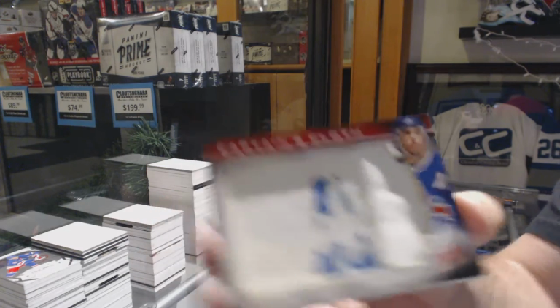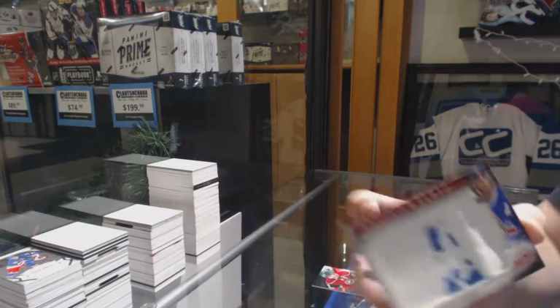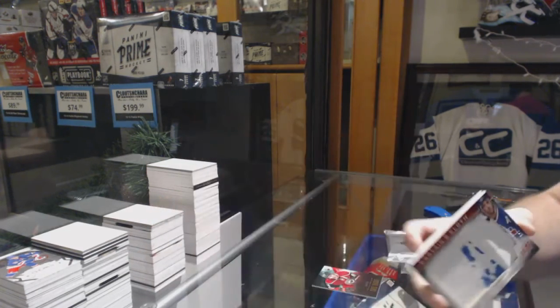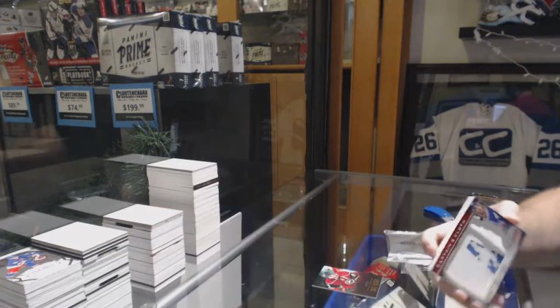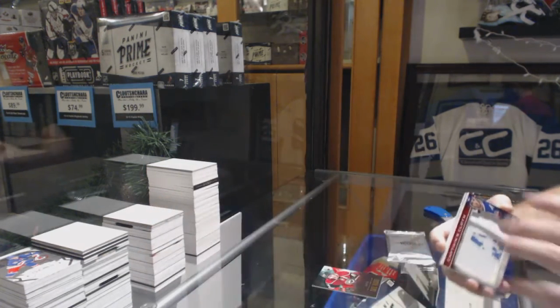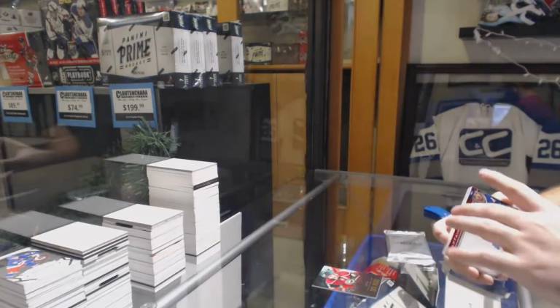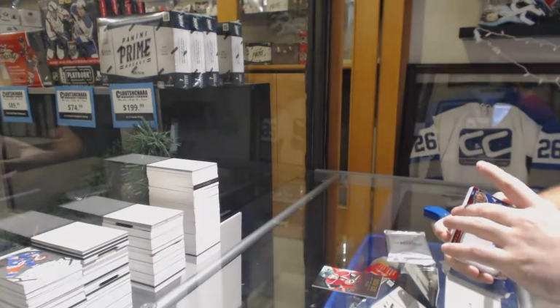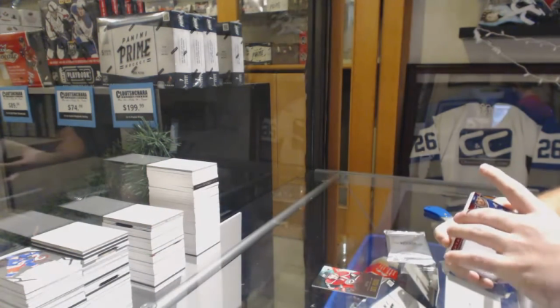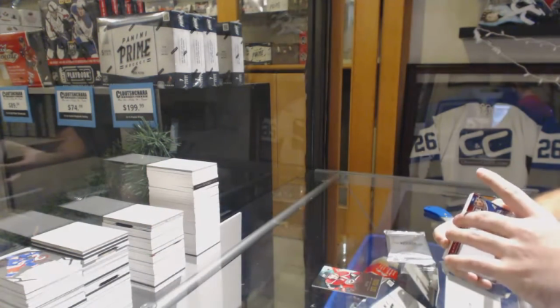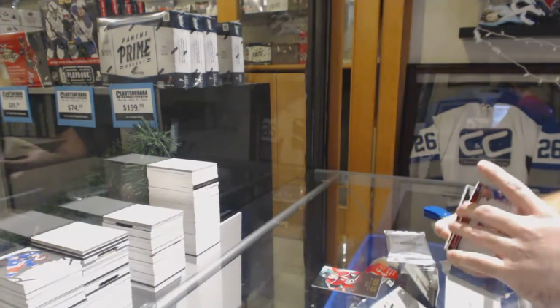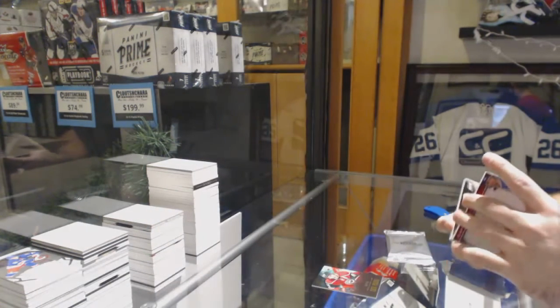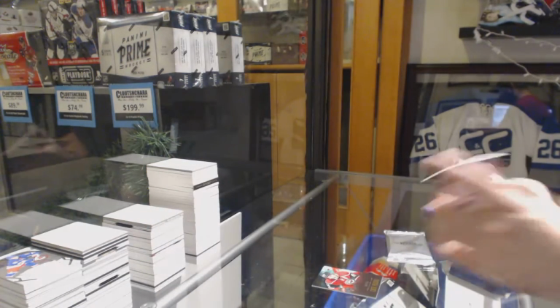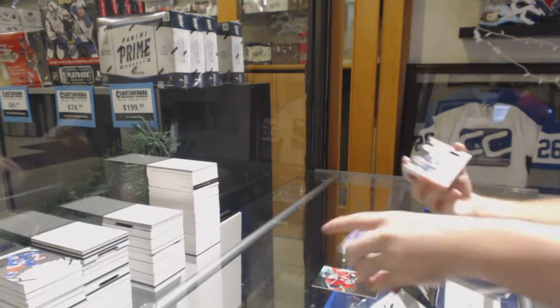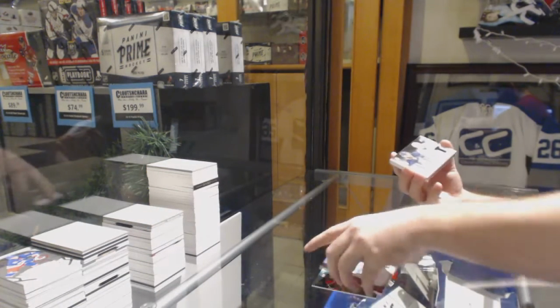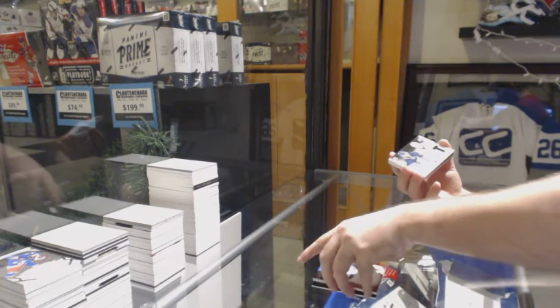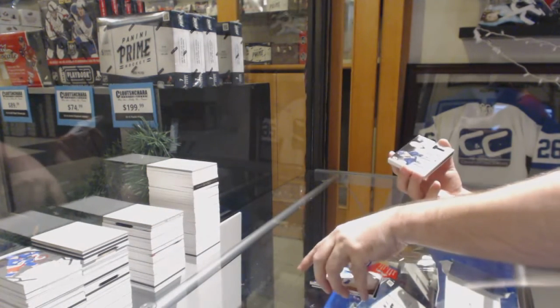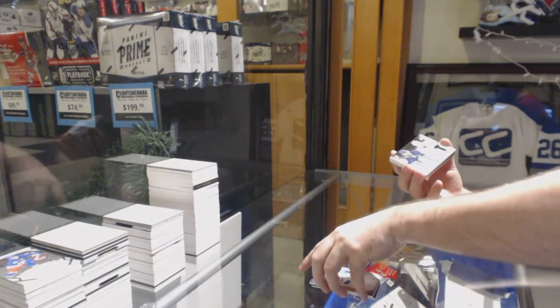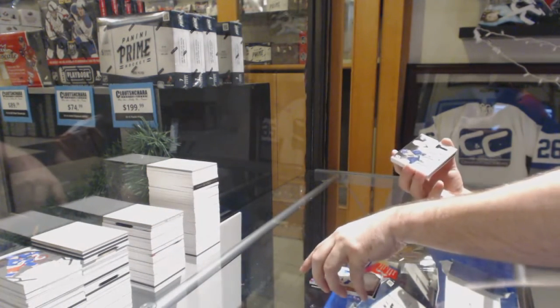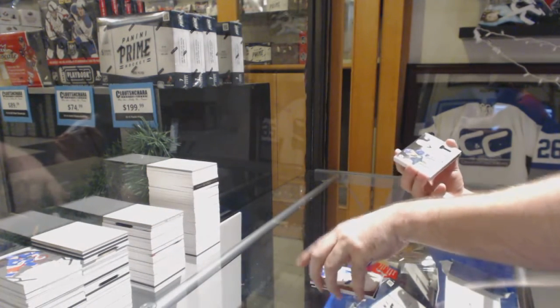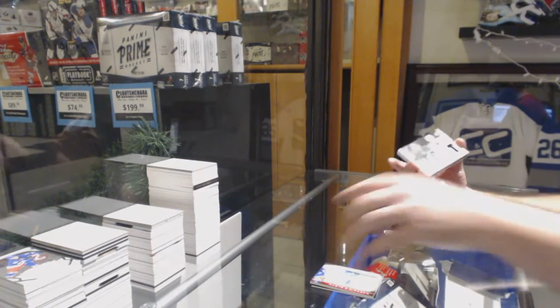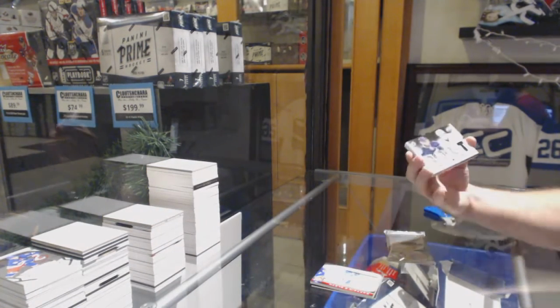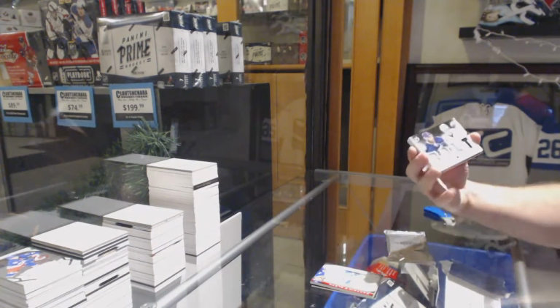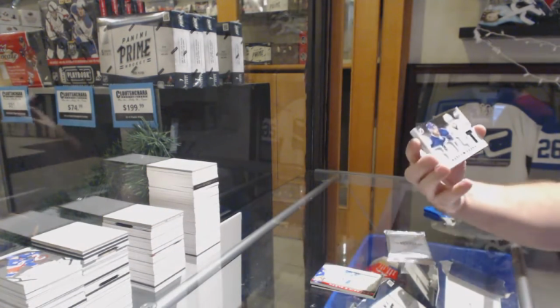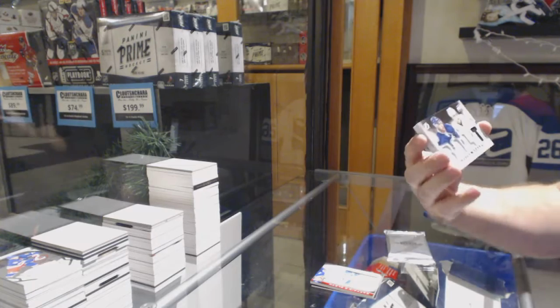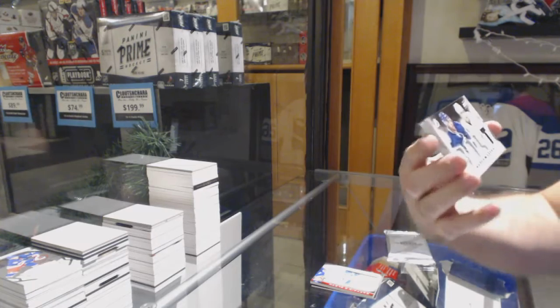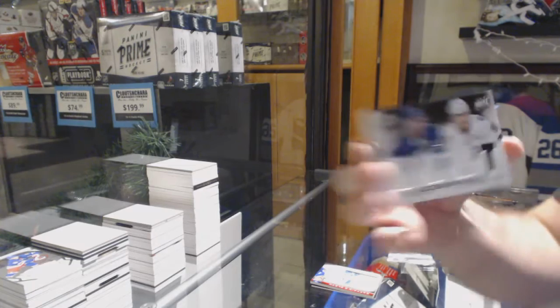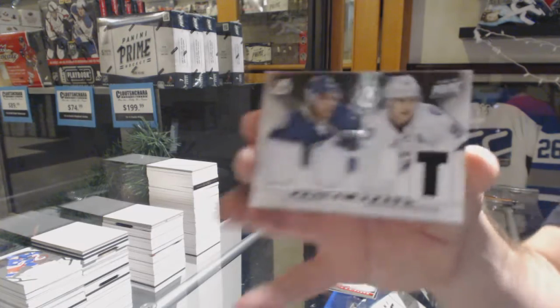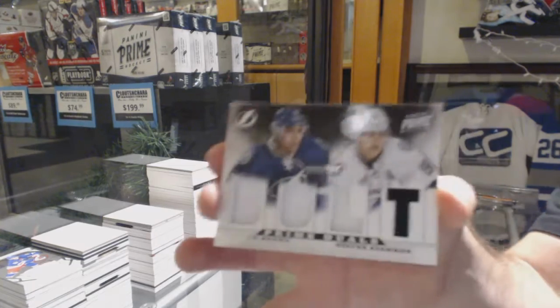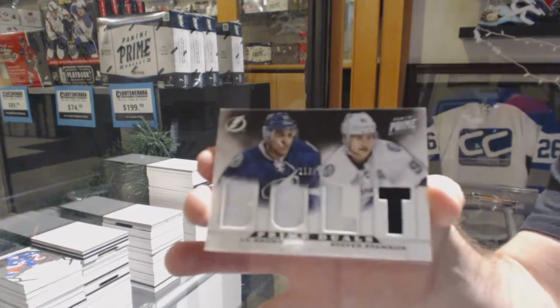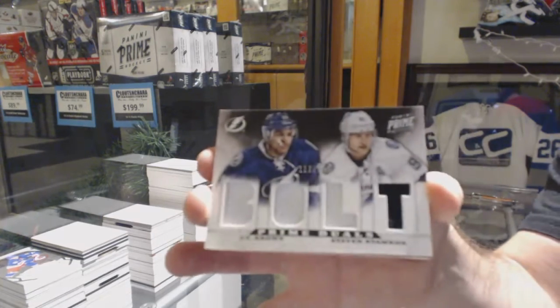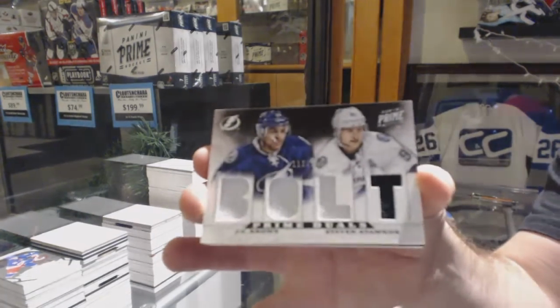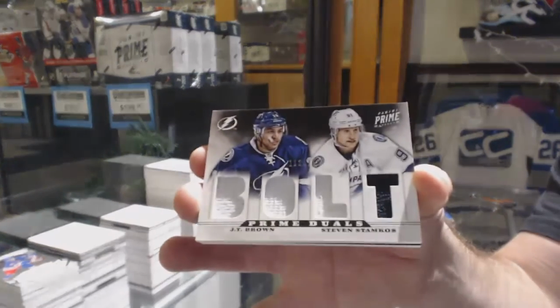At least you know it's used. We've got a dual jersey of Brown and Stamkos.